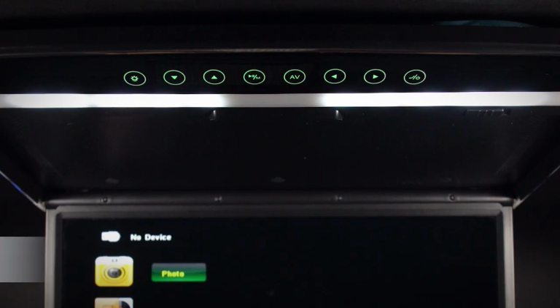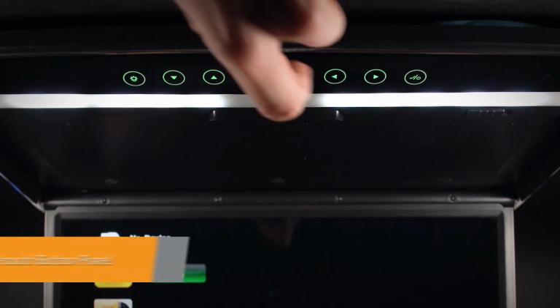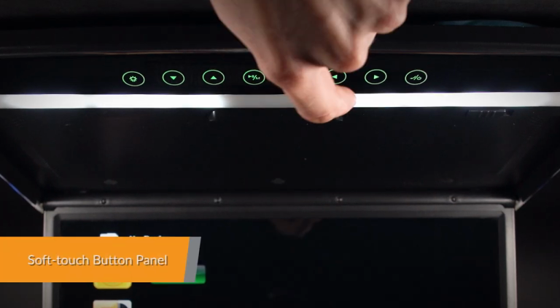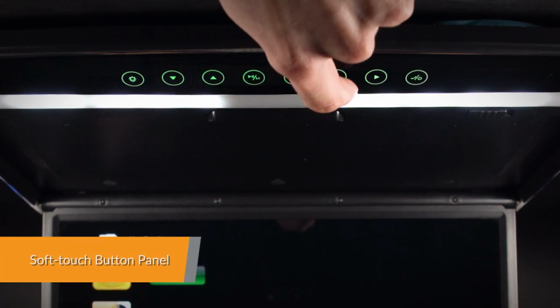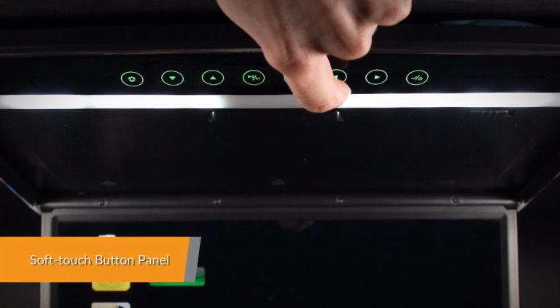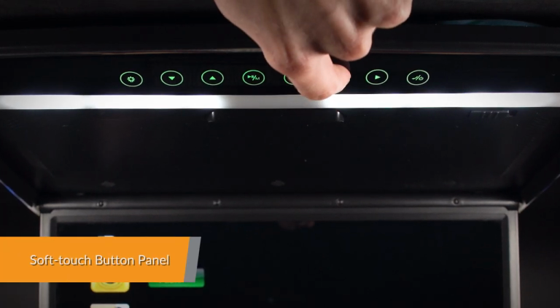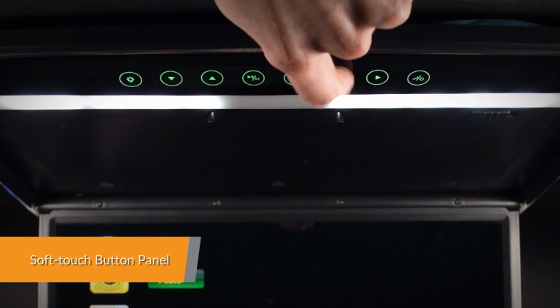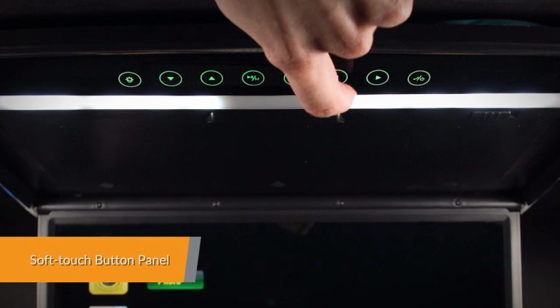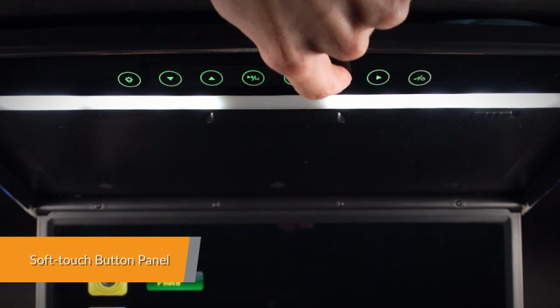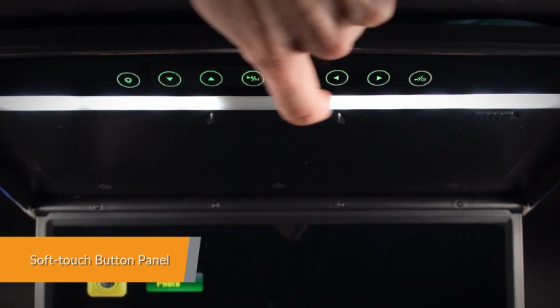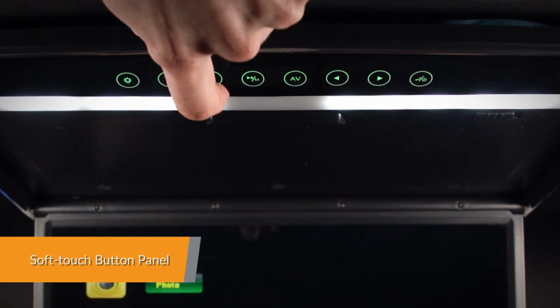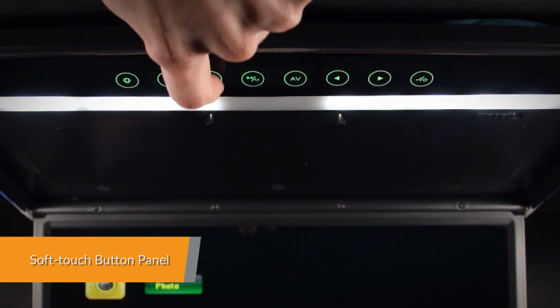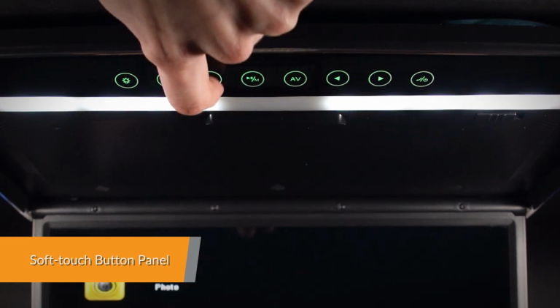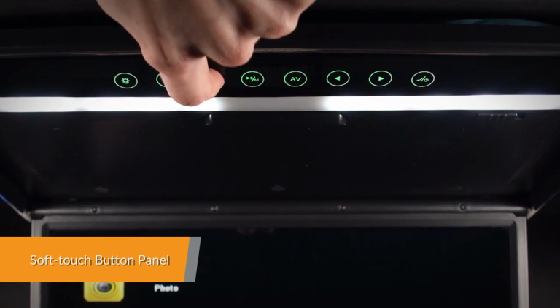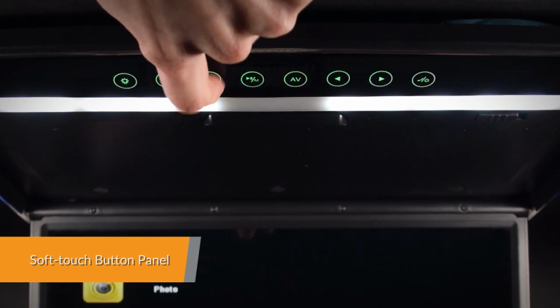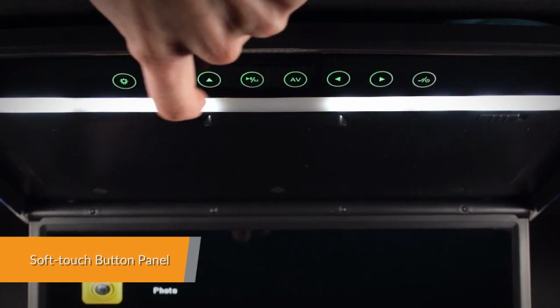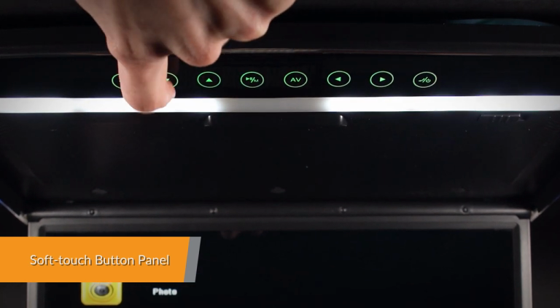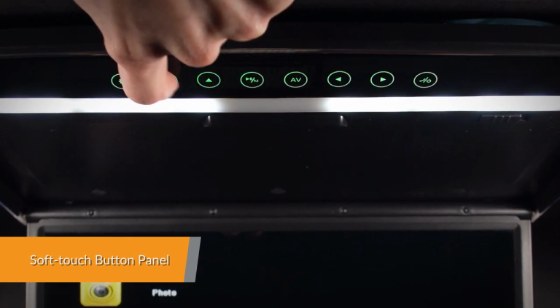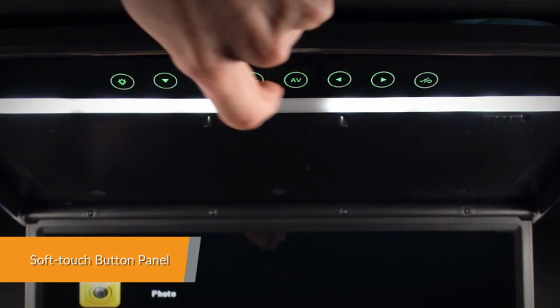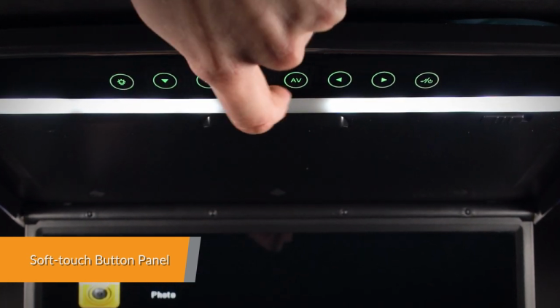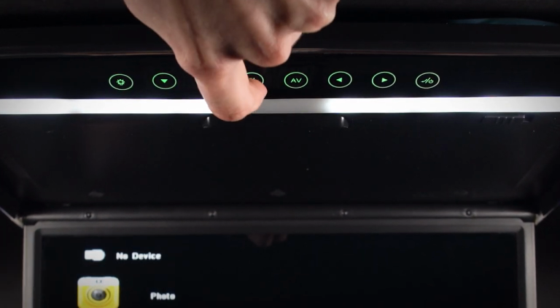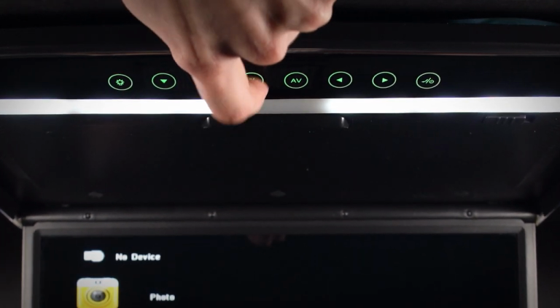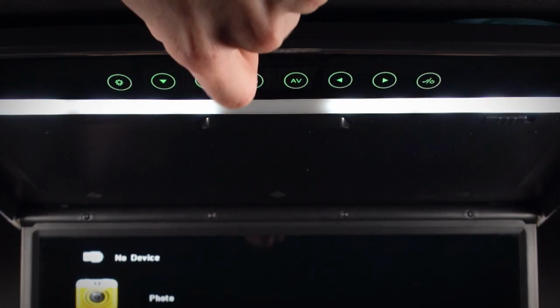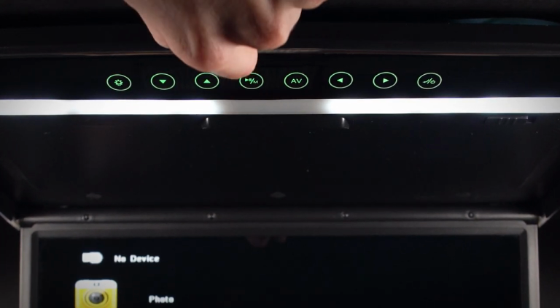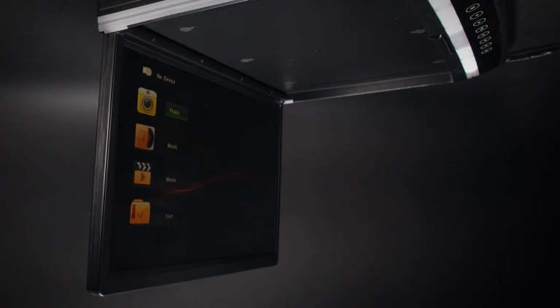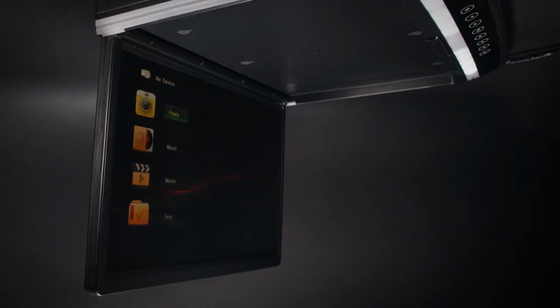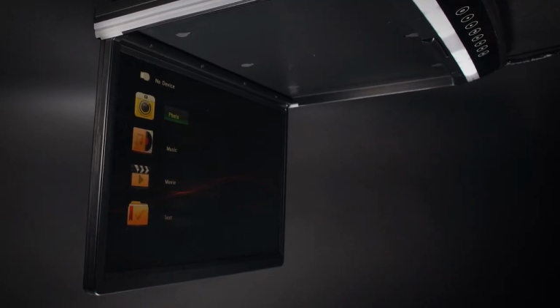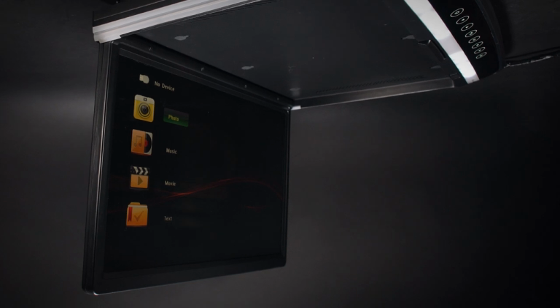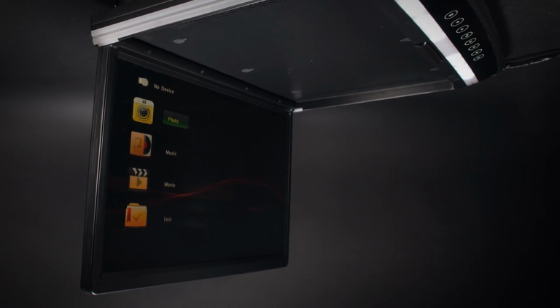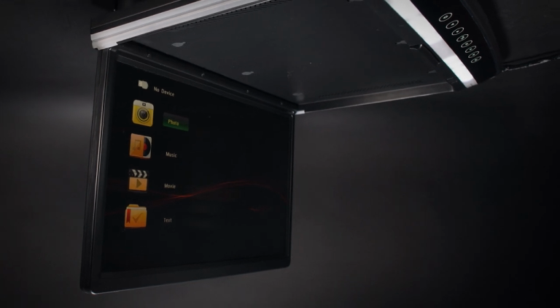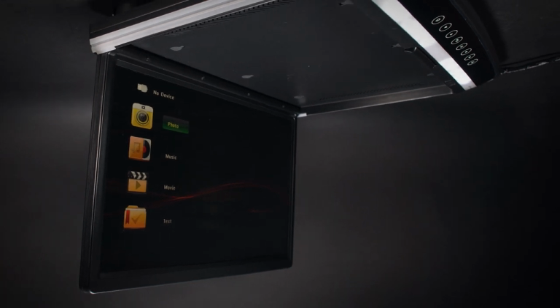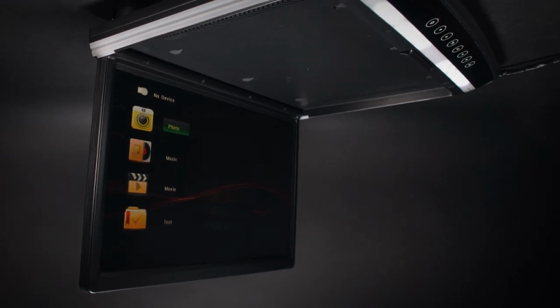With our exclusive soft touch button design, operating the unit becomes simpler and offers a more elegant appearance.